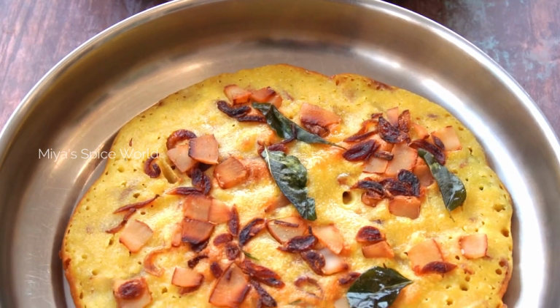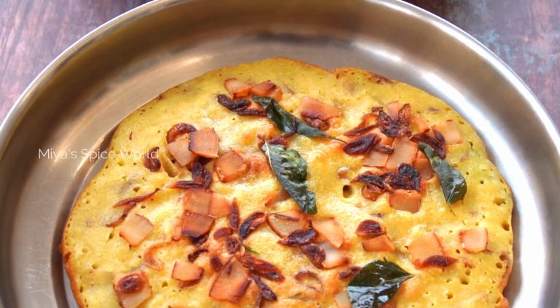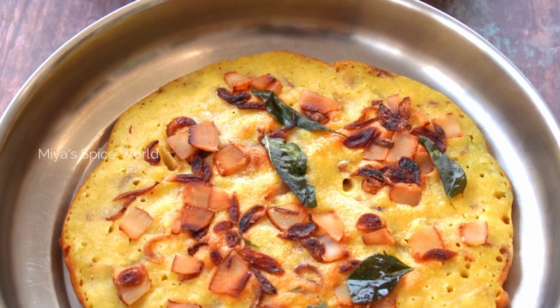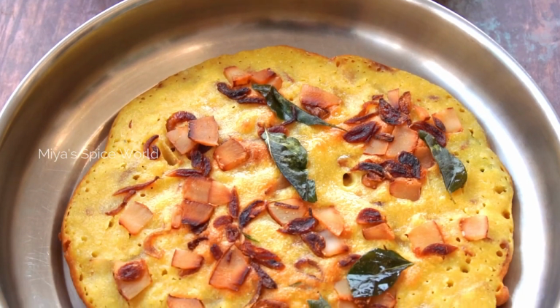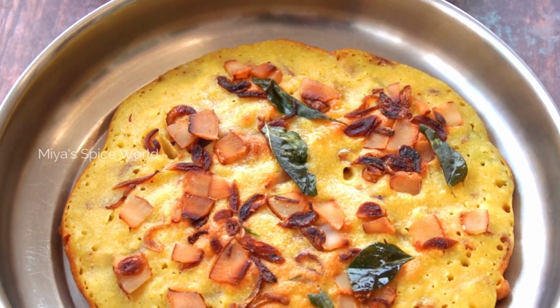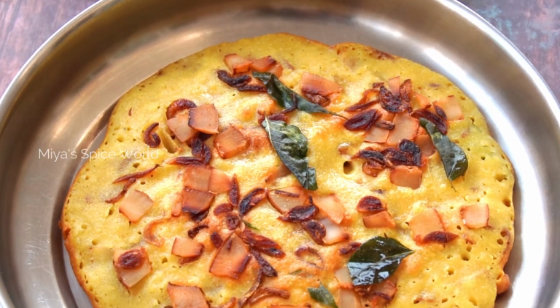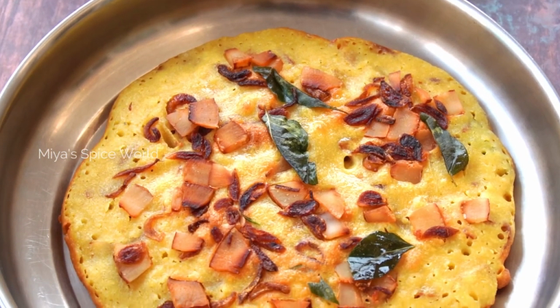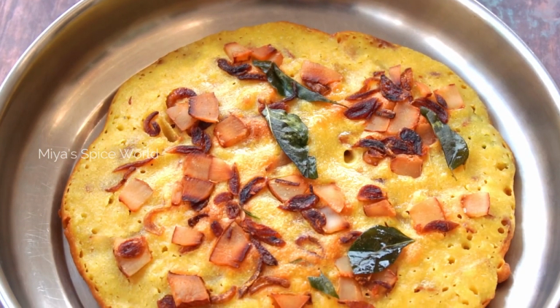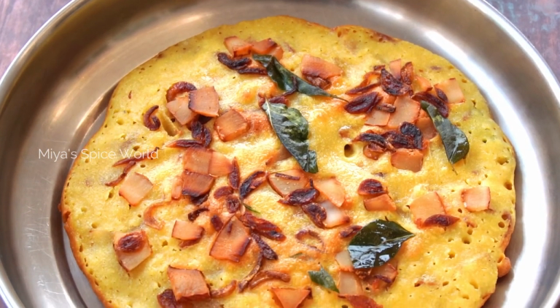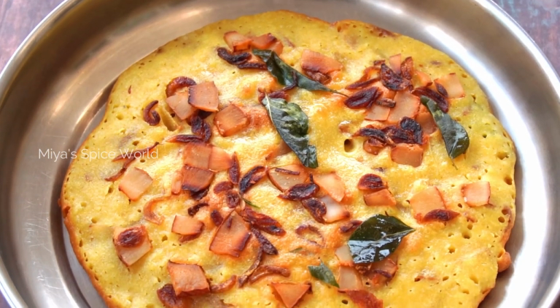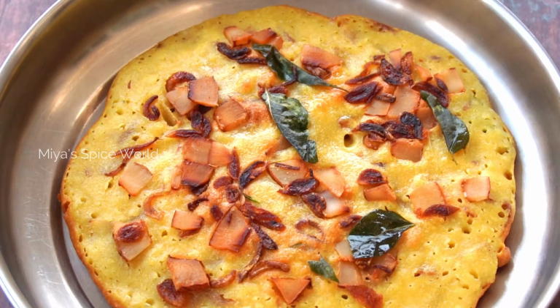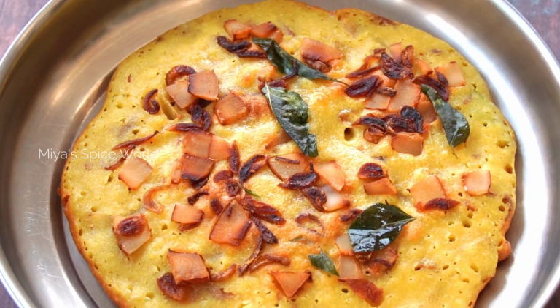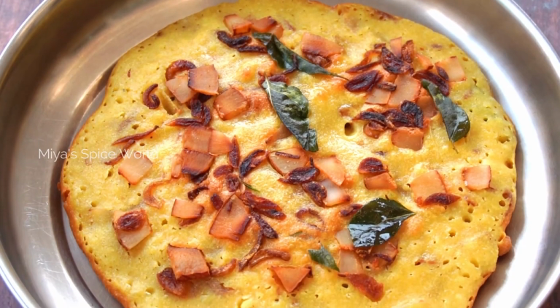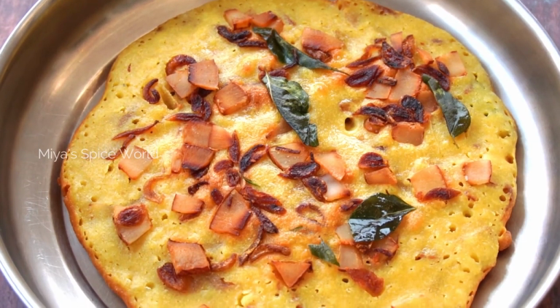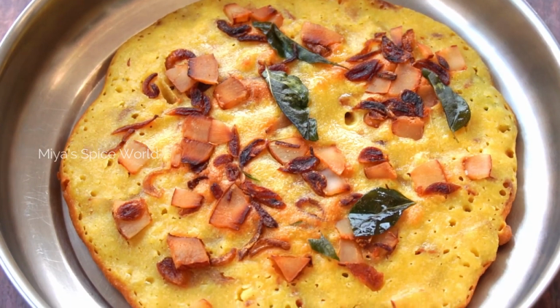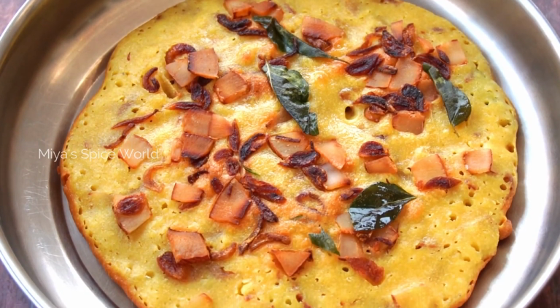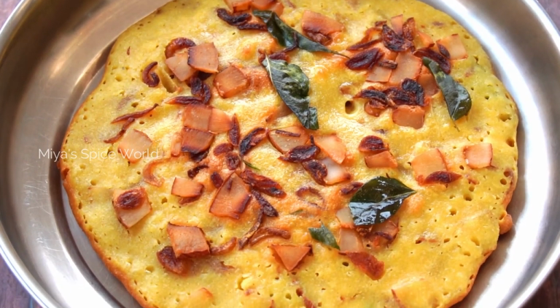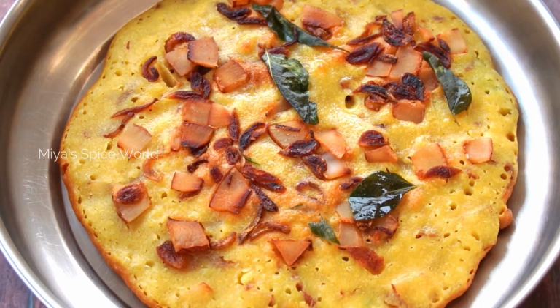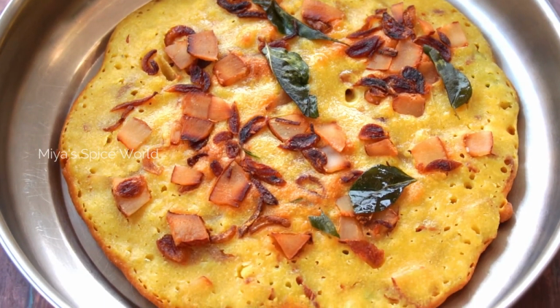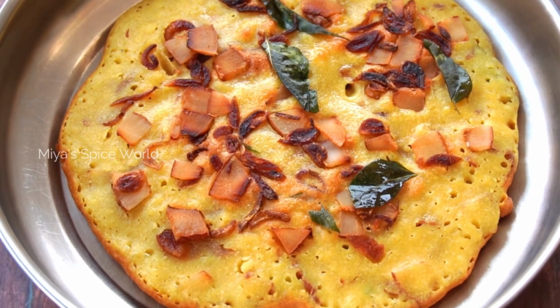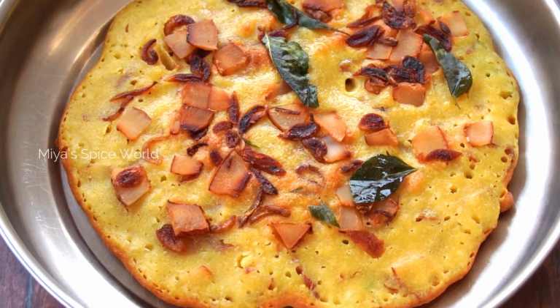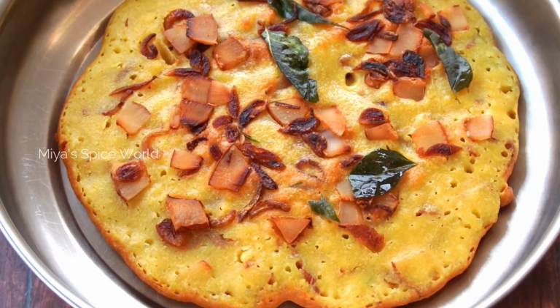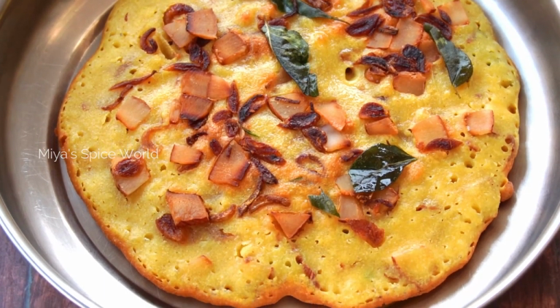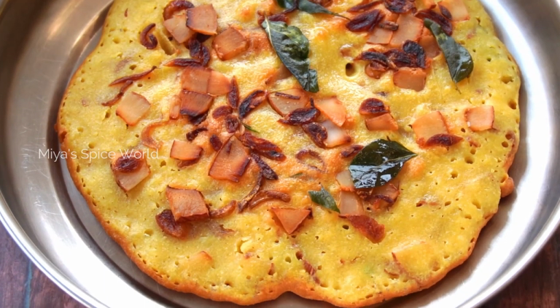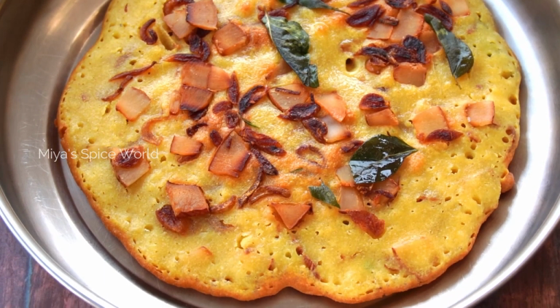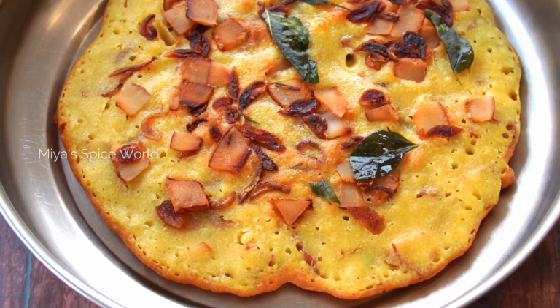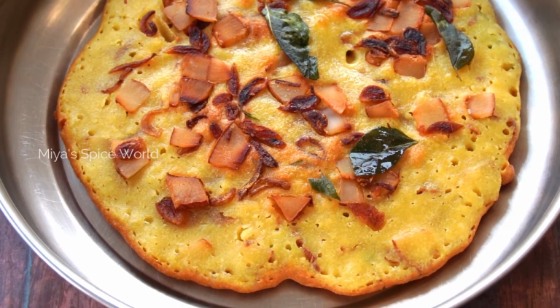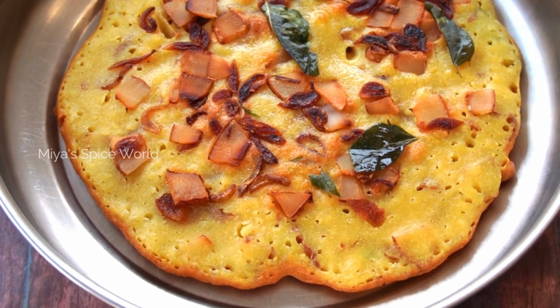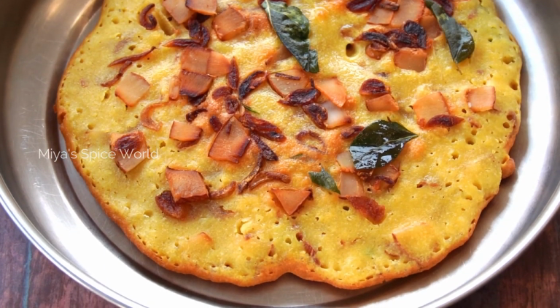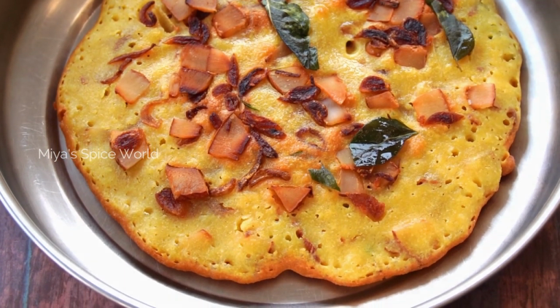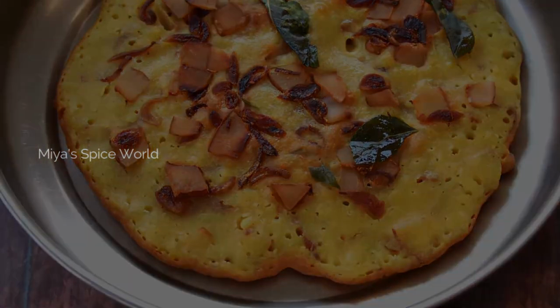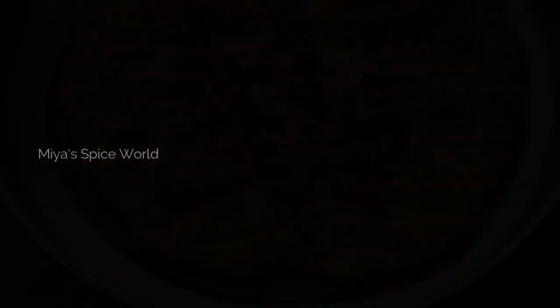I will be showing you two ways of preparing this Appam. So let's check out the recipe.